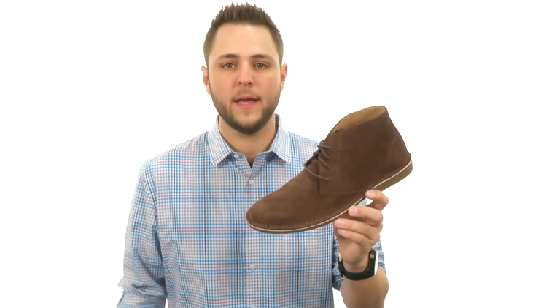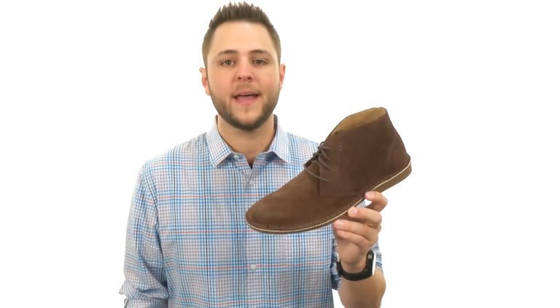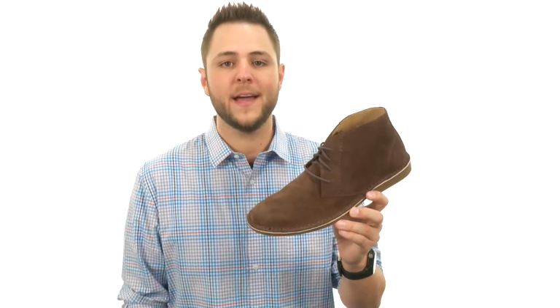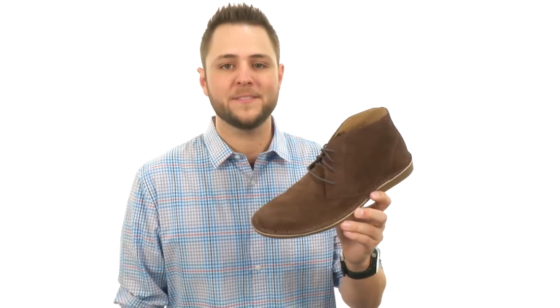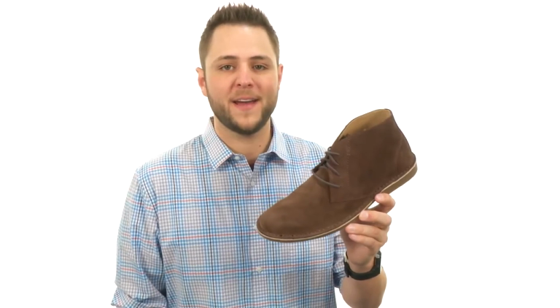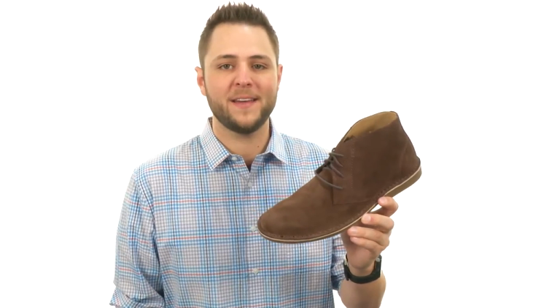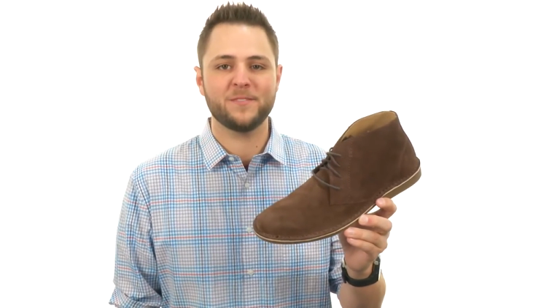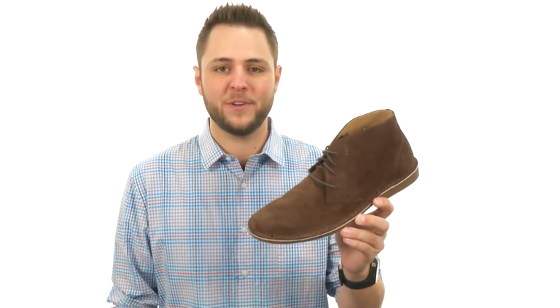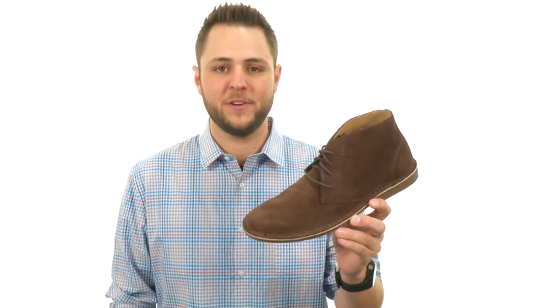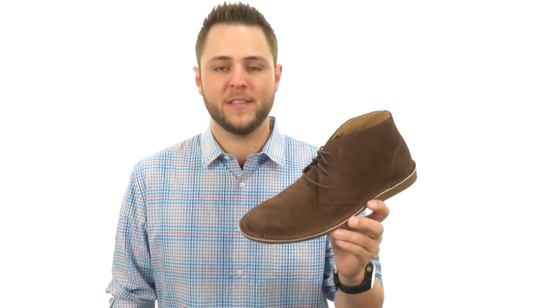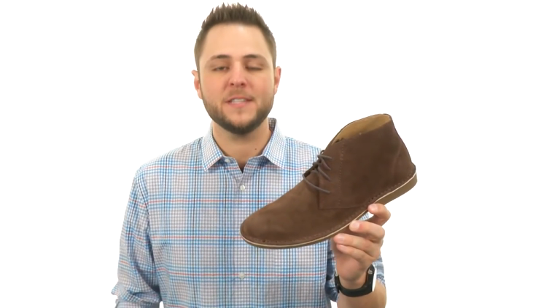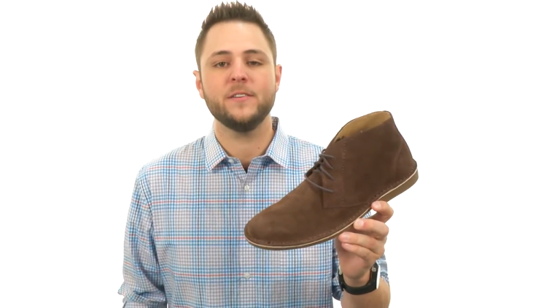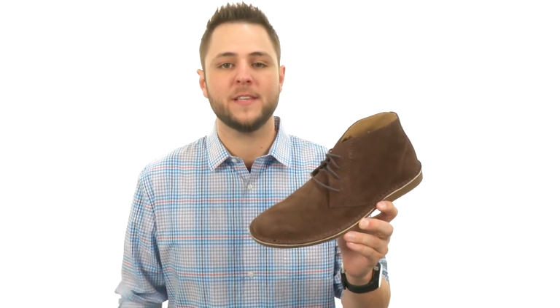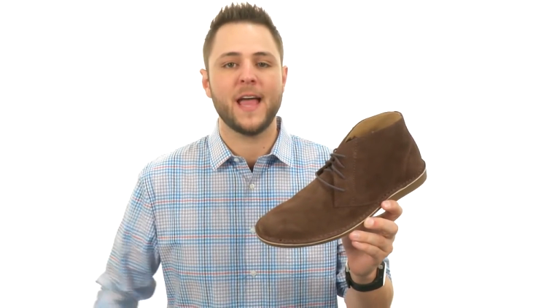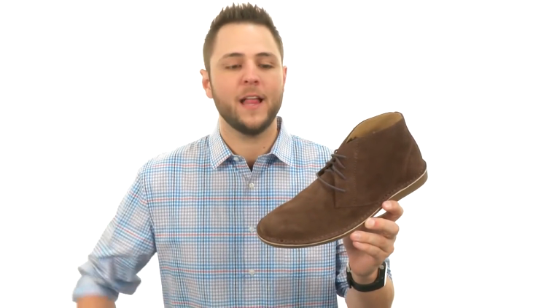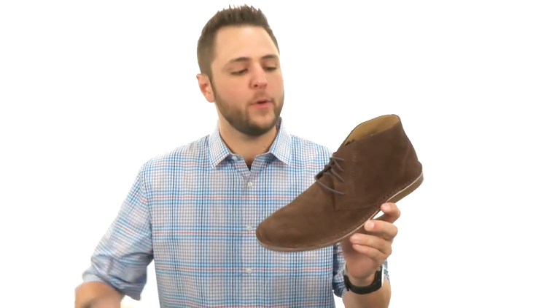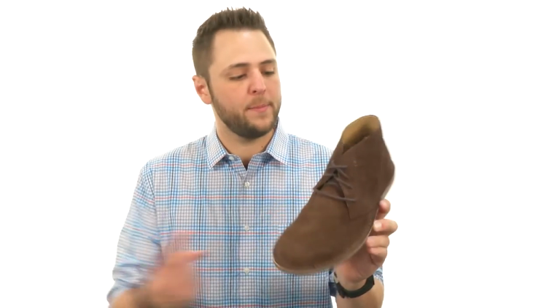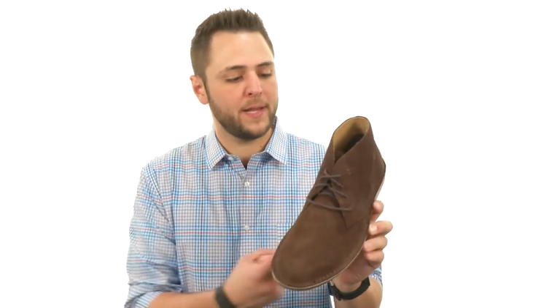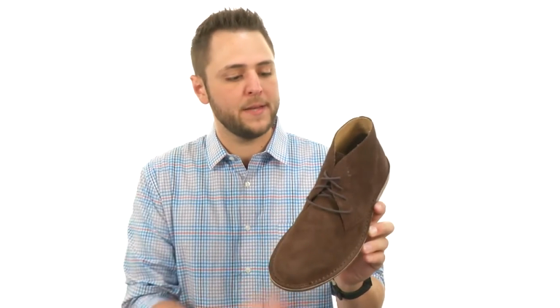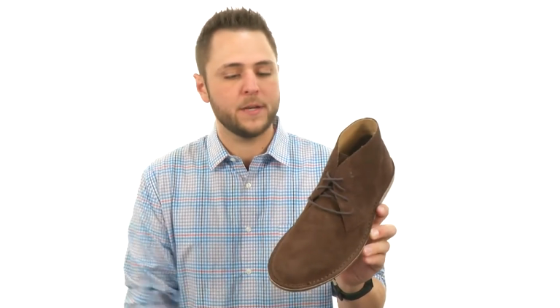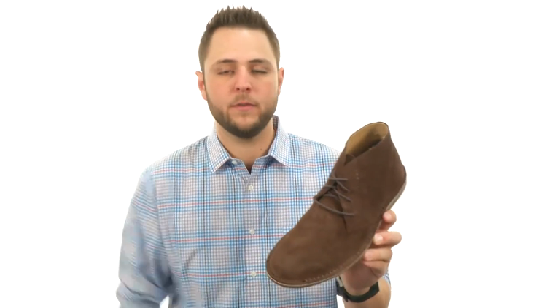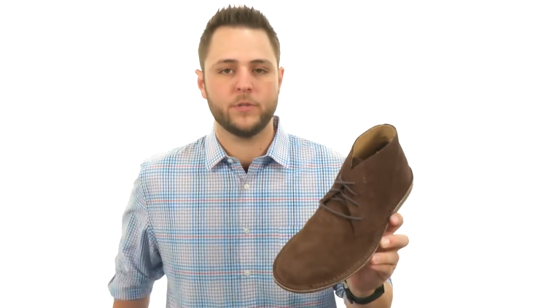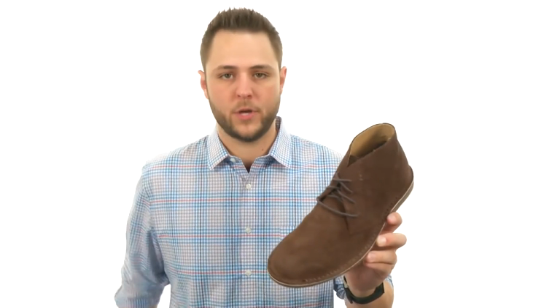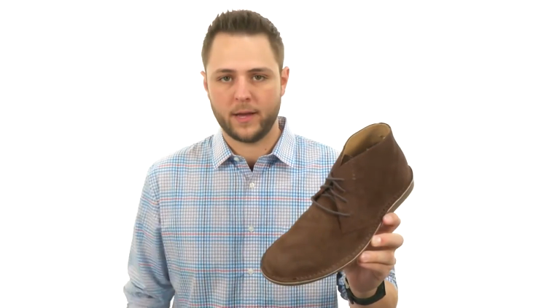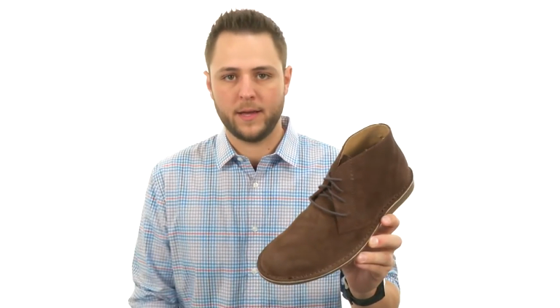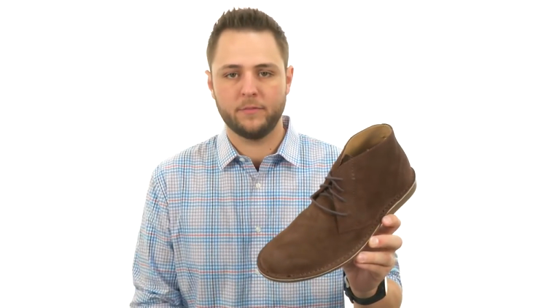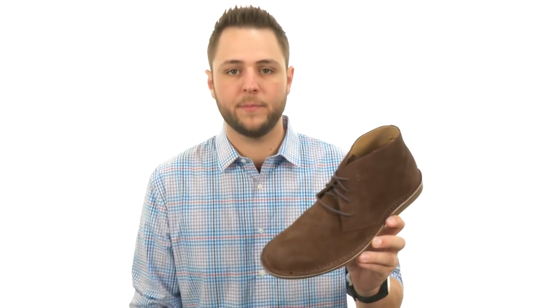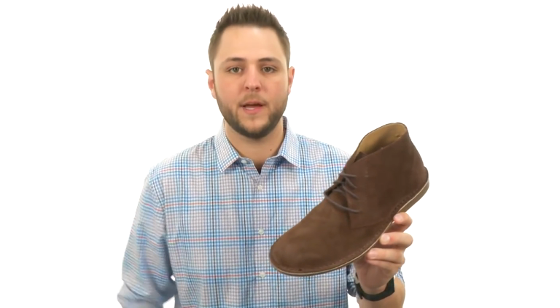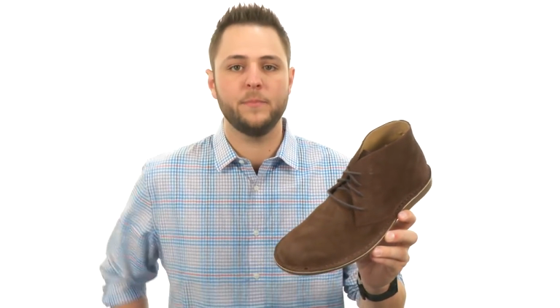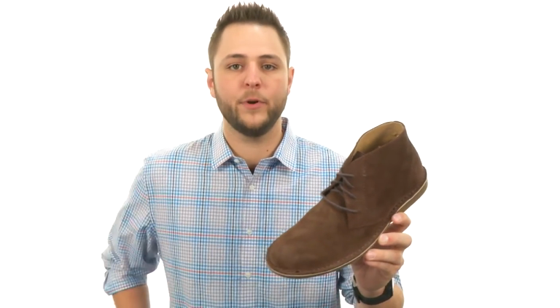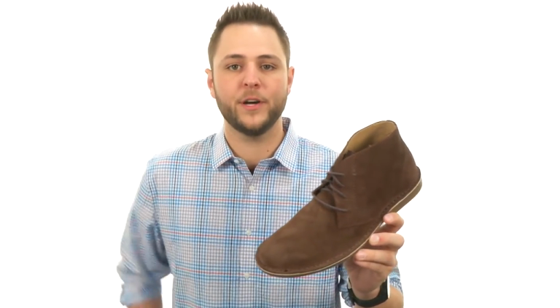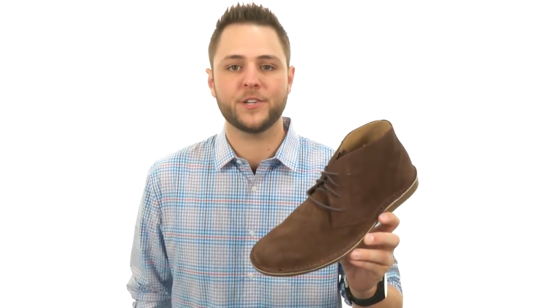Hey guys, my name is Richard, and this here is the Galloway Plain-Toe Chukka from Nunn-Bush.